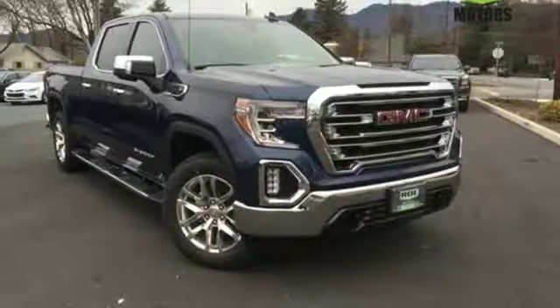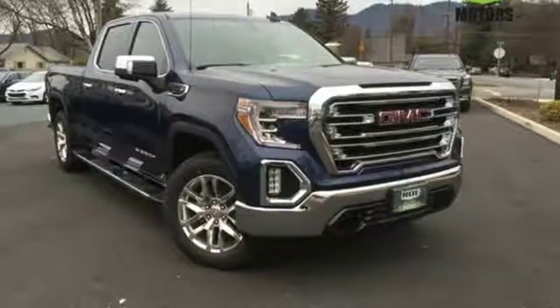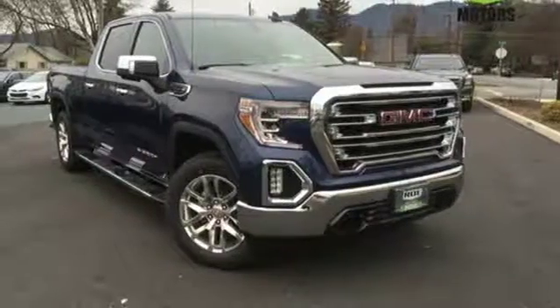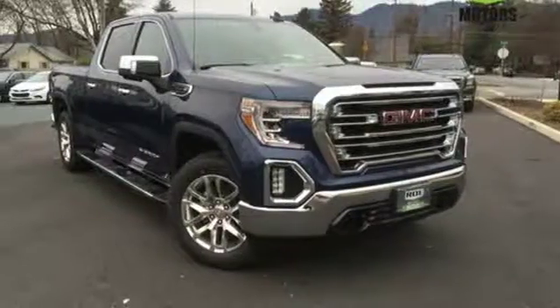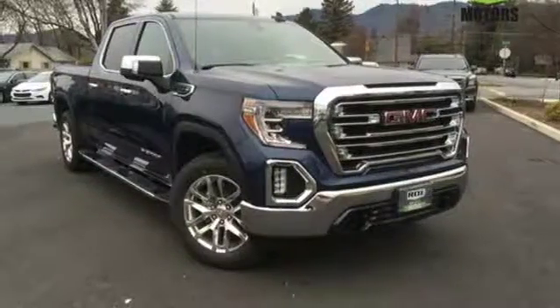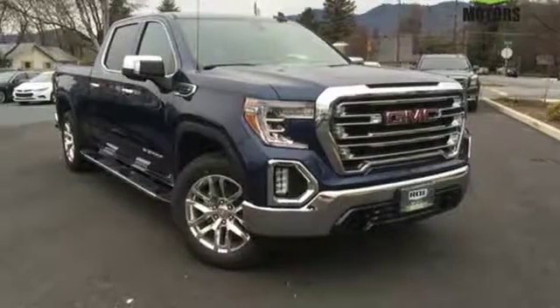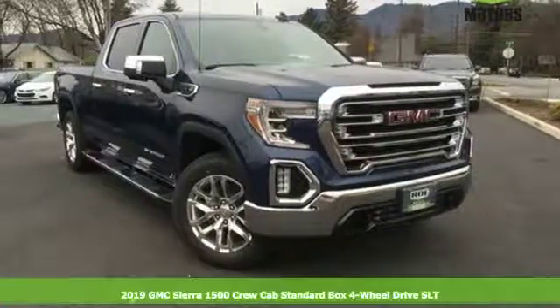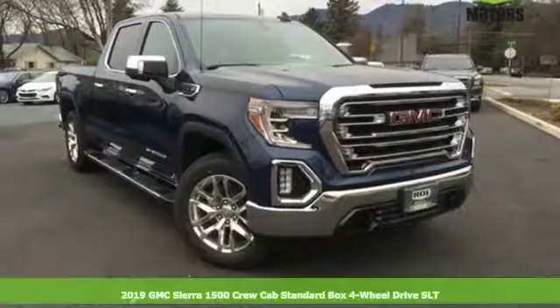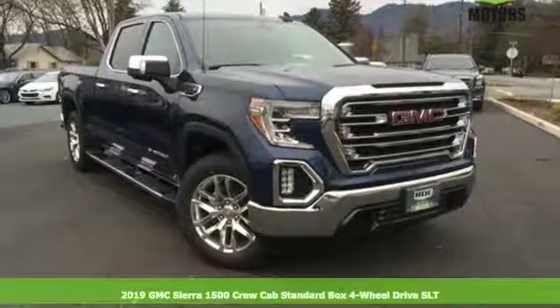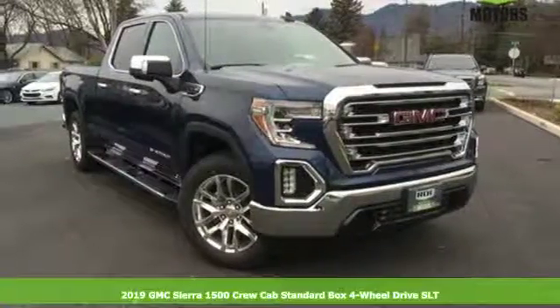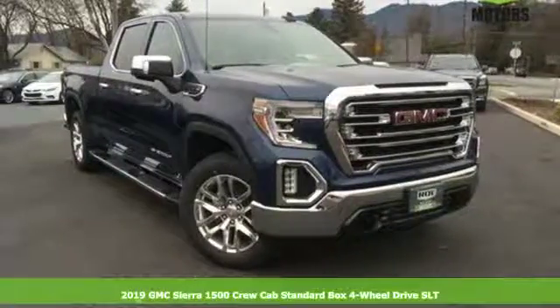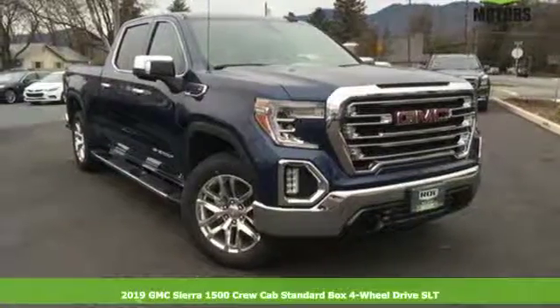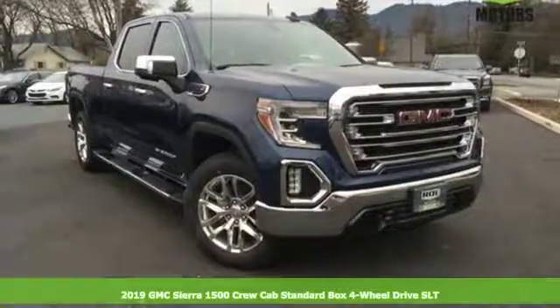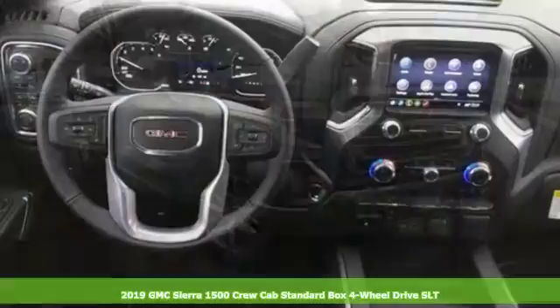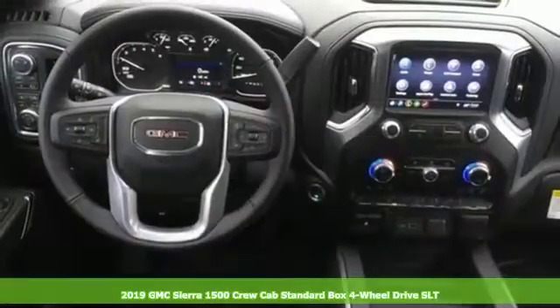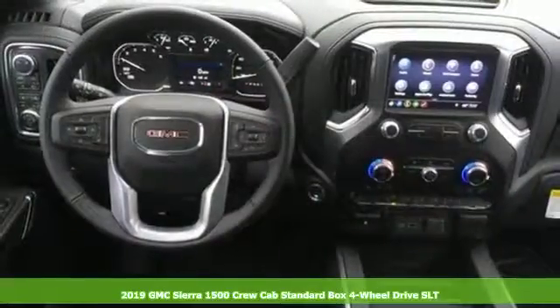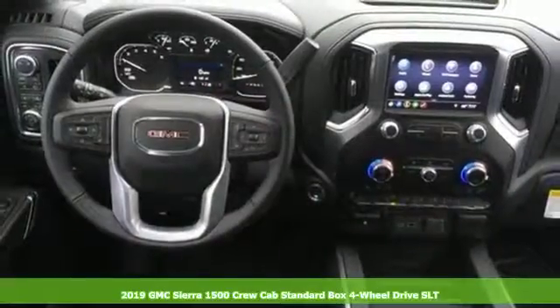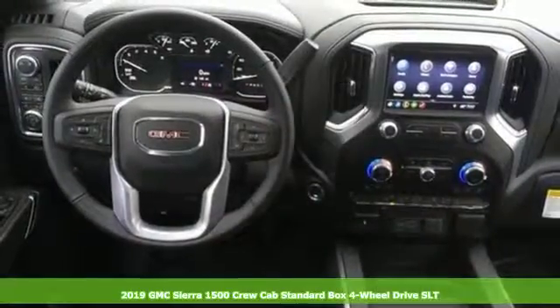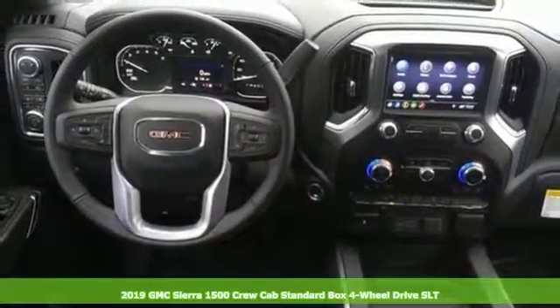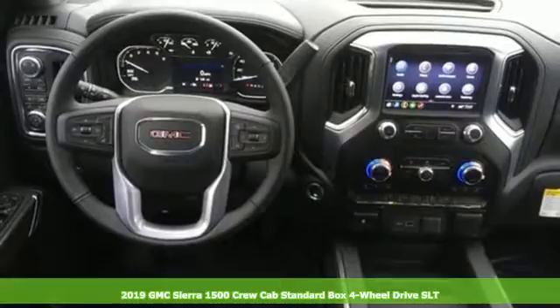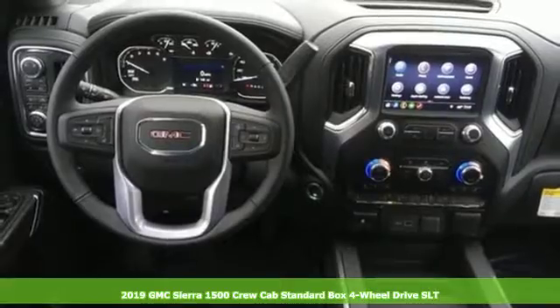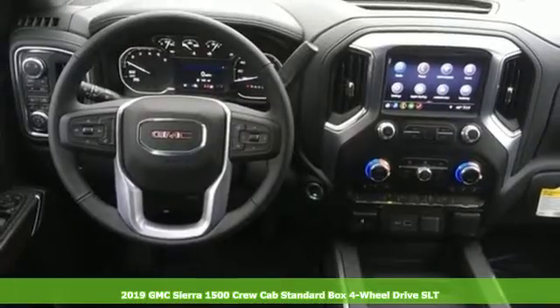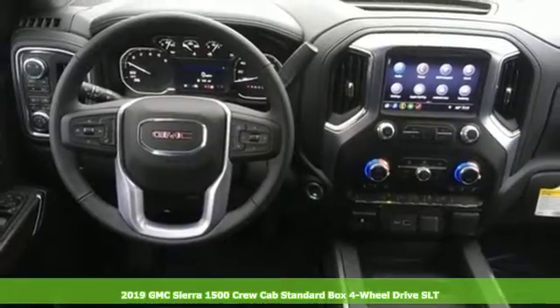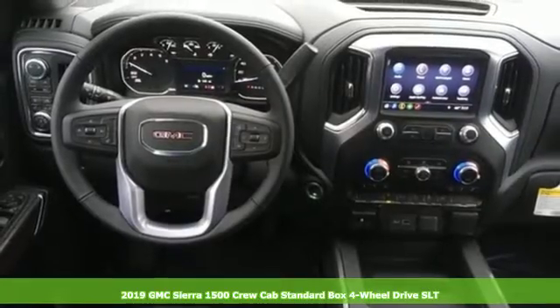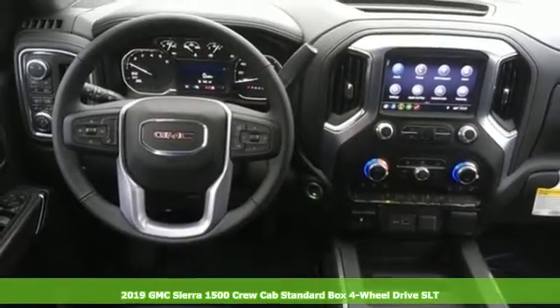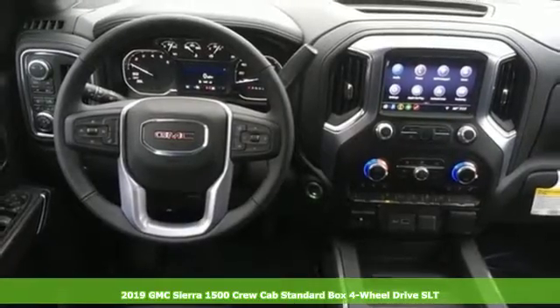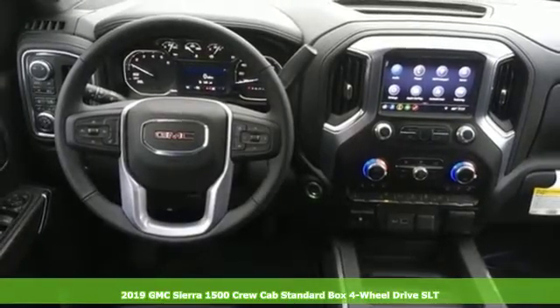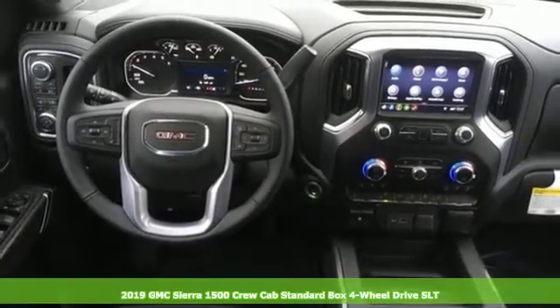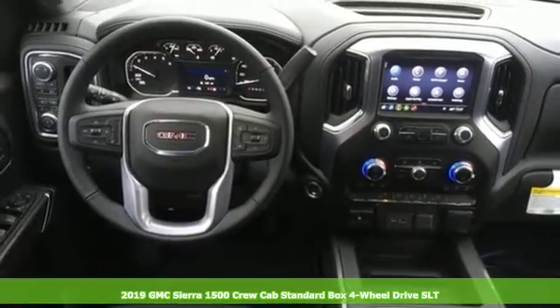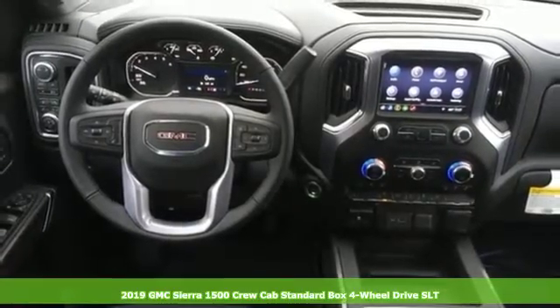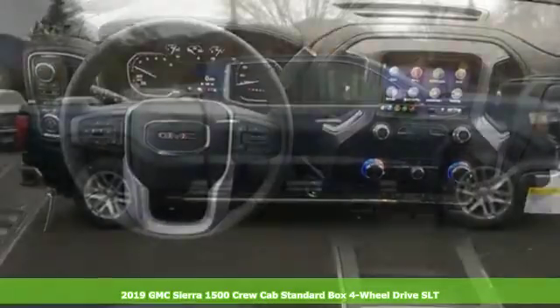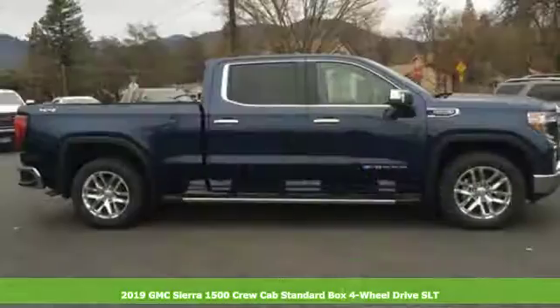Here's a new 2019 GMC Sierra 1500. Smart capabilities, strong performance, GMC.